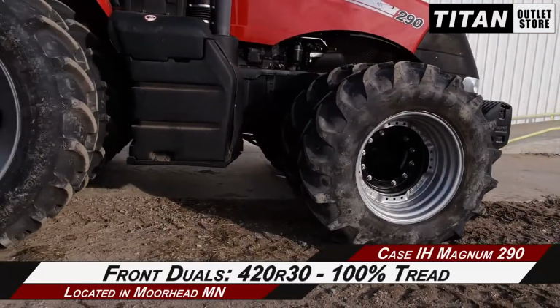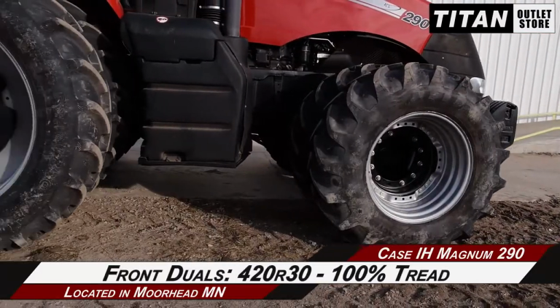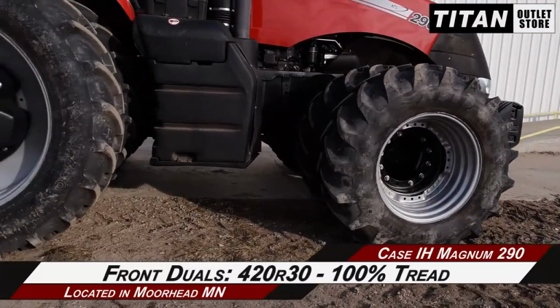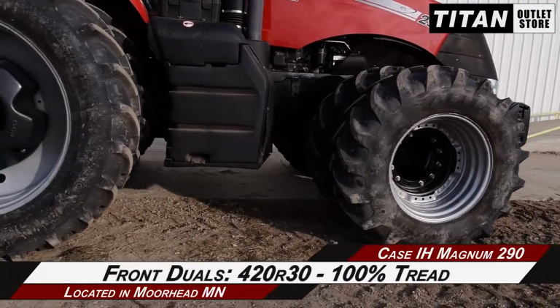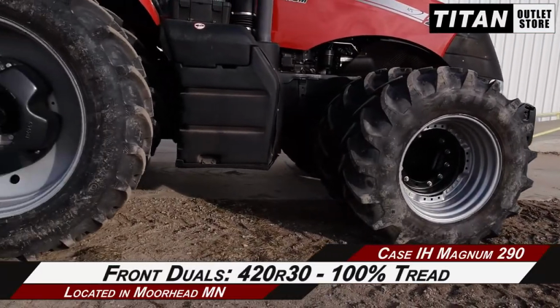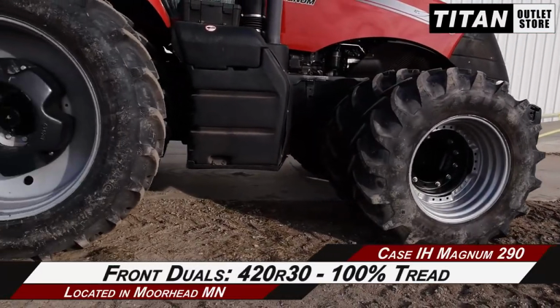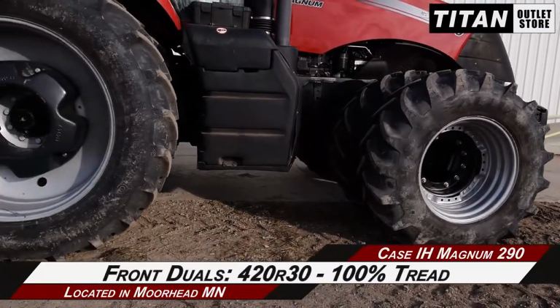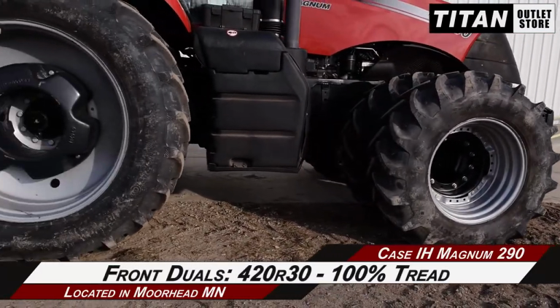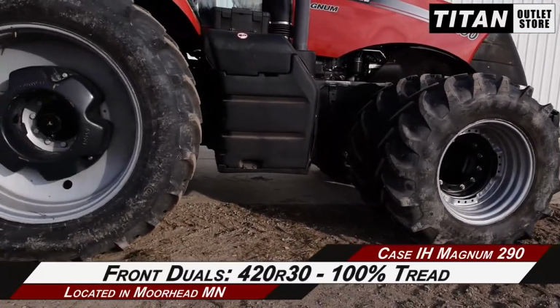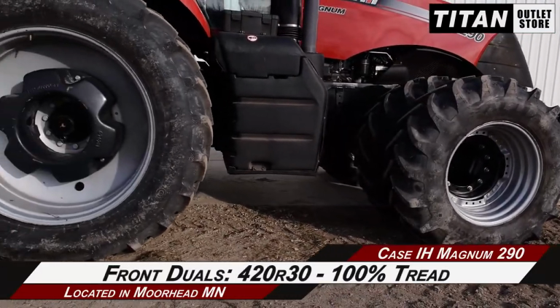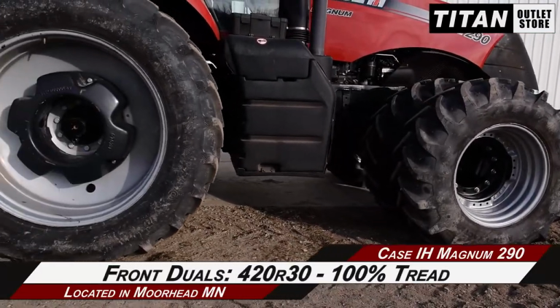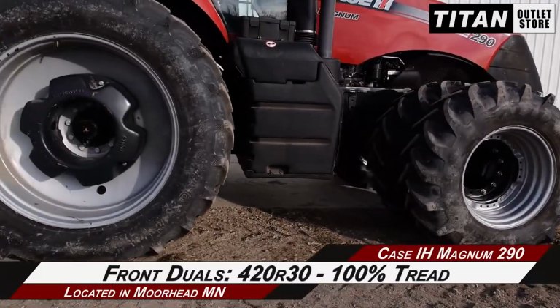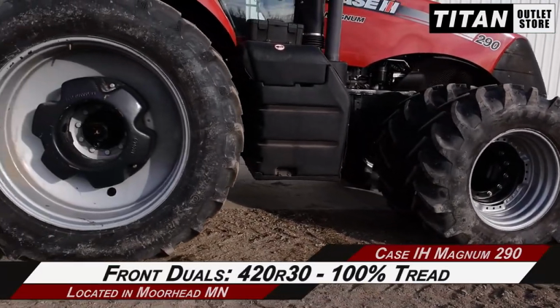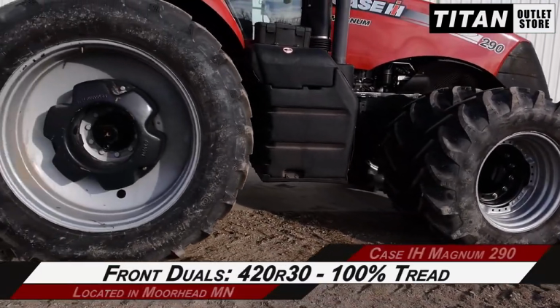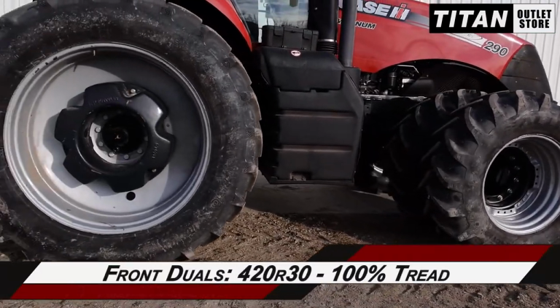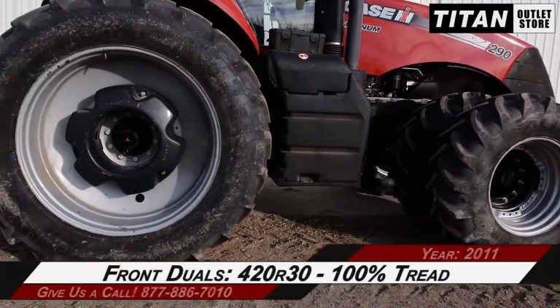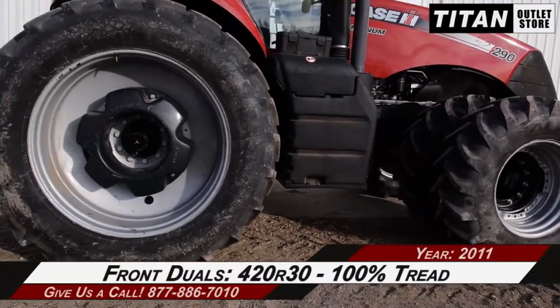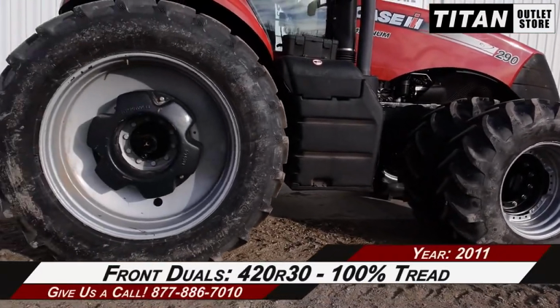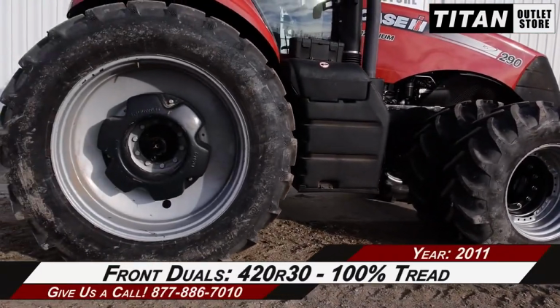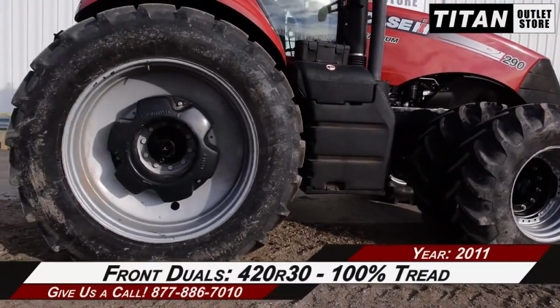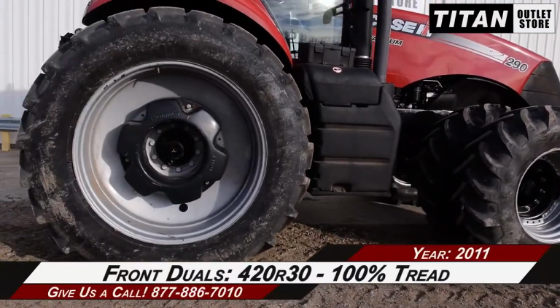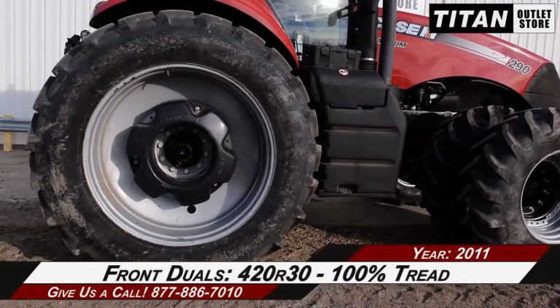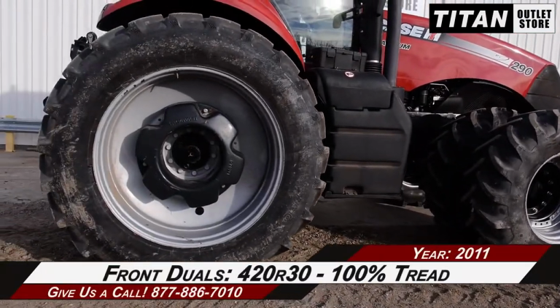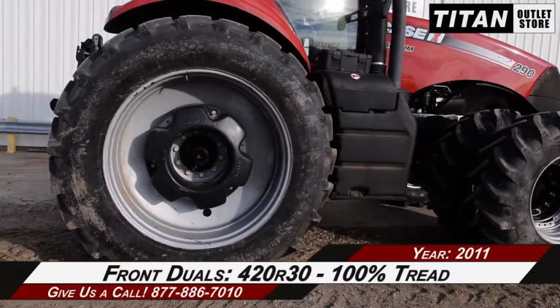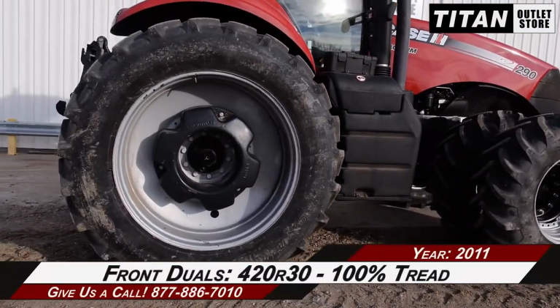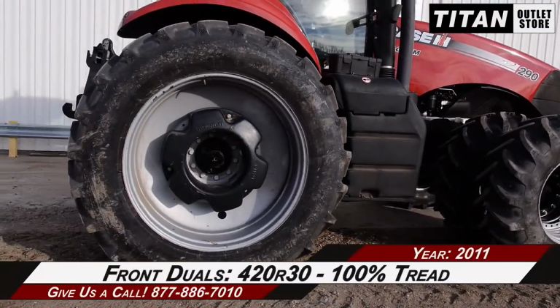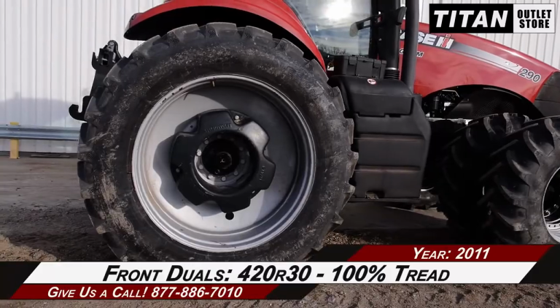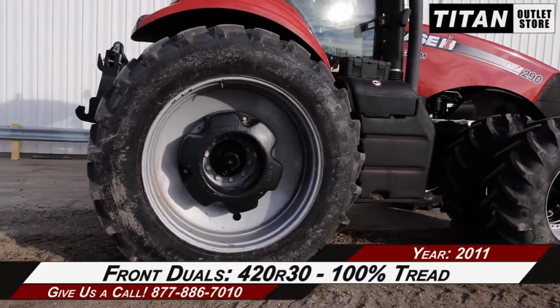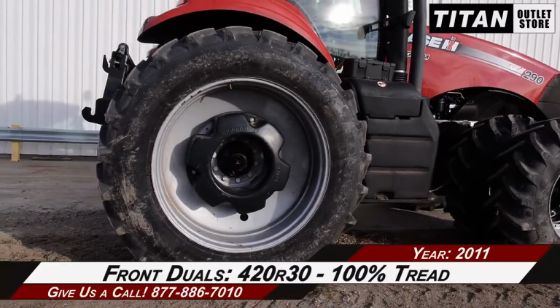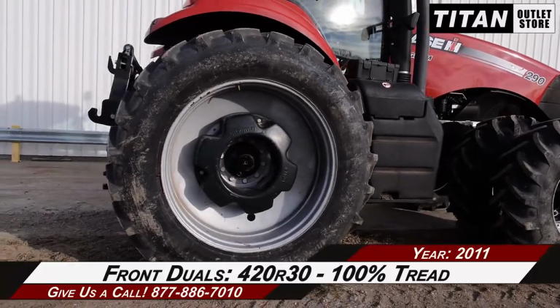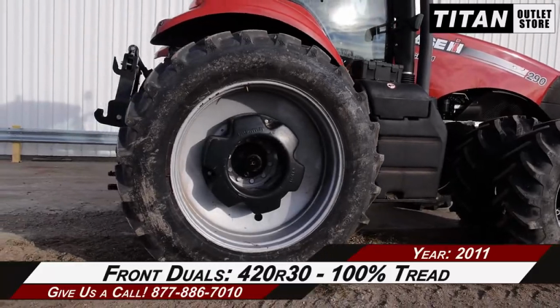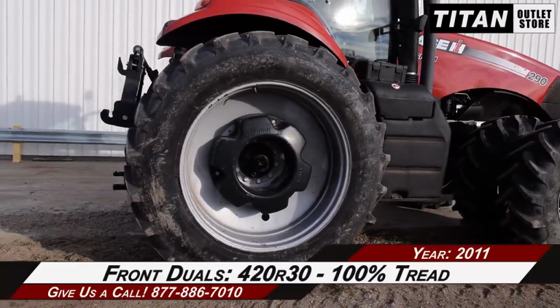Over to the rear duals, which are 480 R46s with 100% tread and differential lock. And over to the front tires, which are 420 R30s with 100% tread remaining.